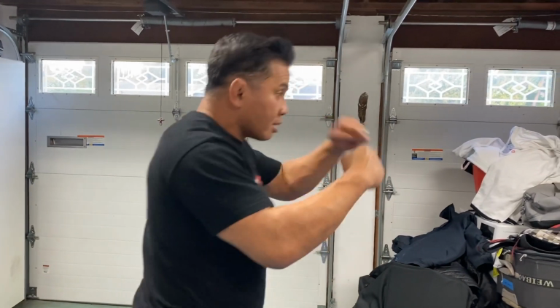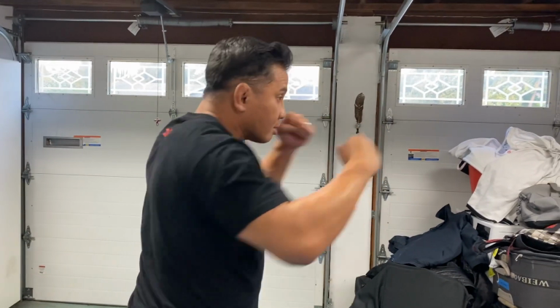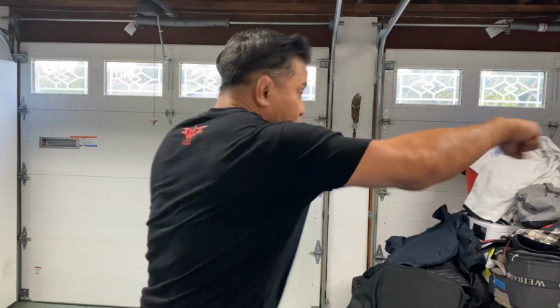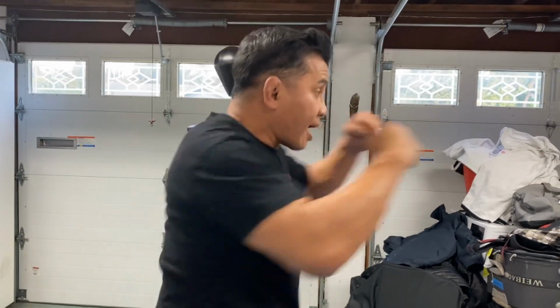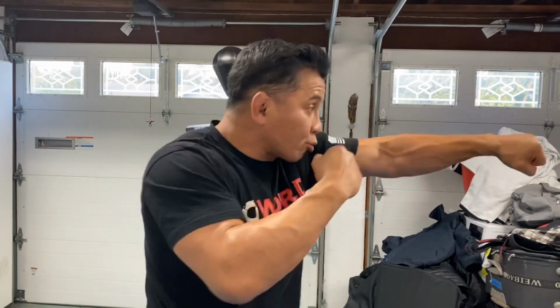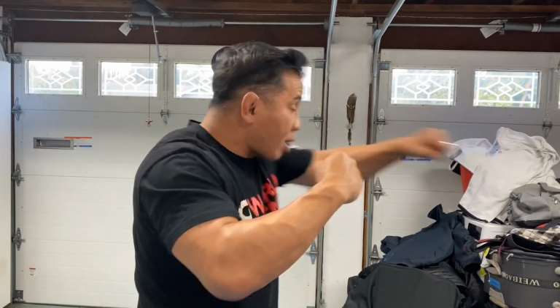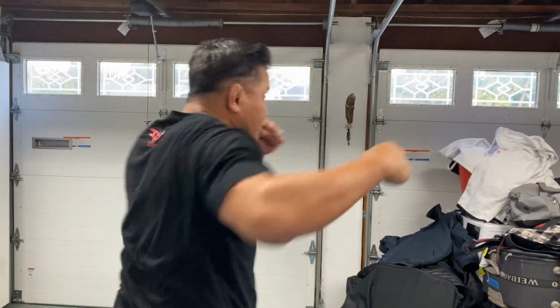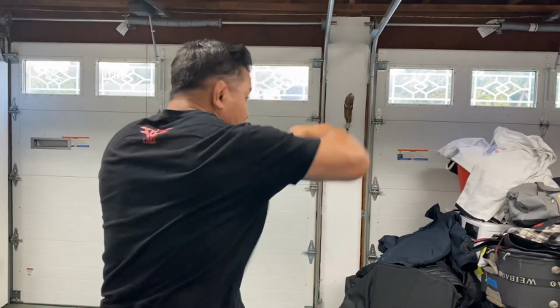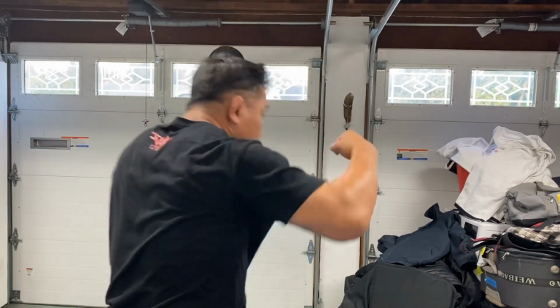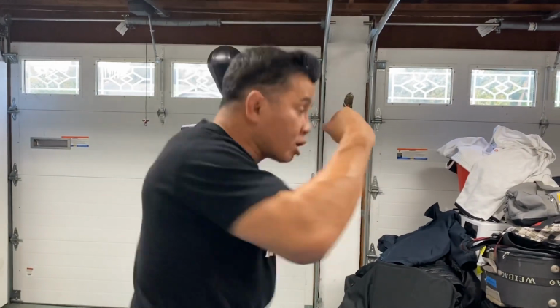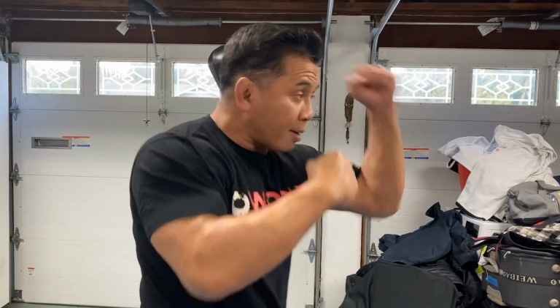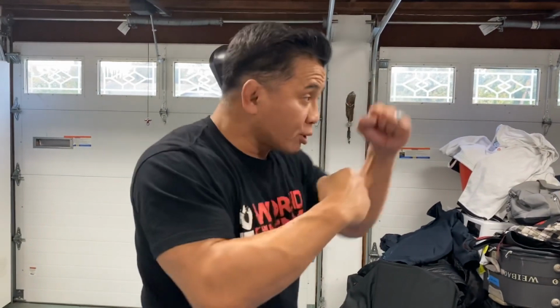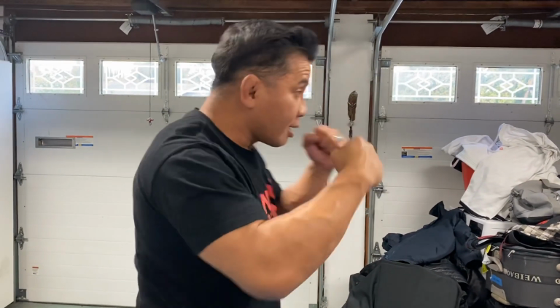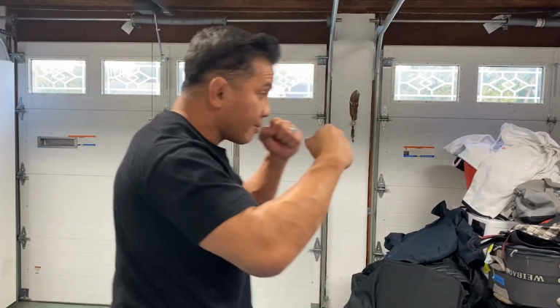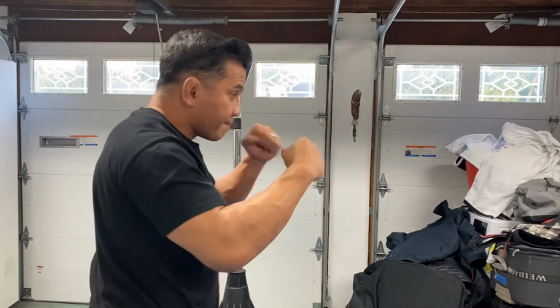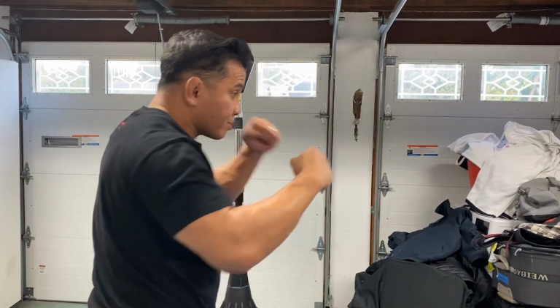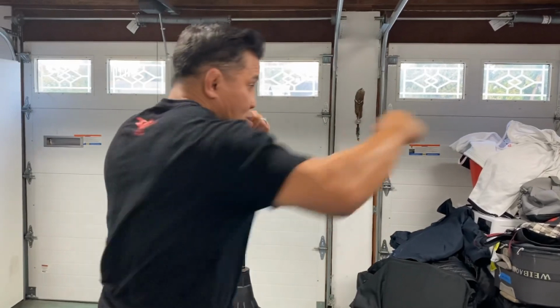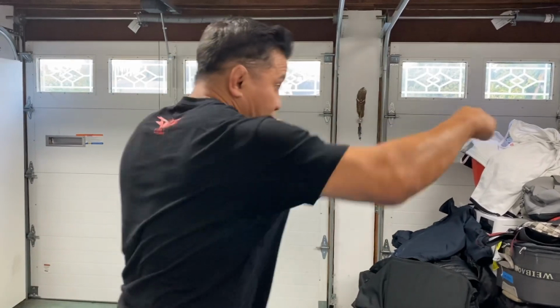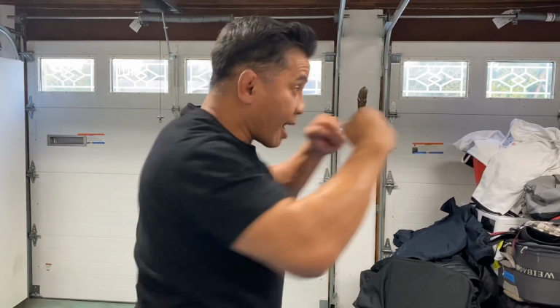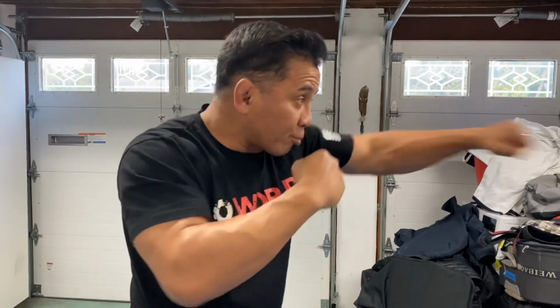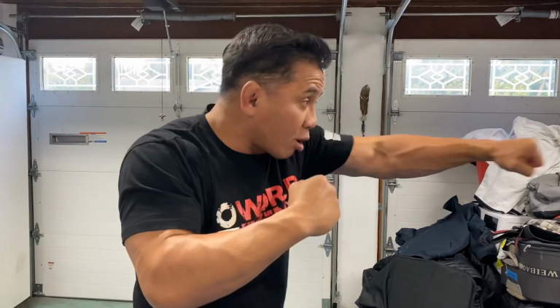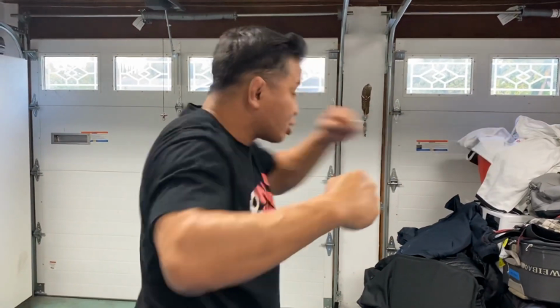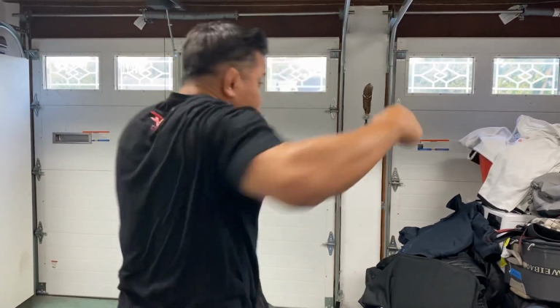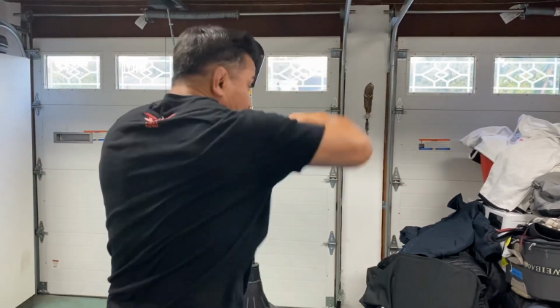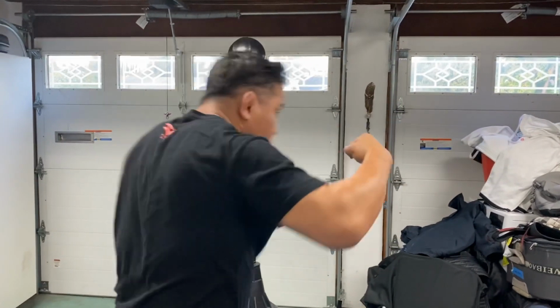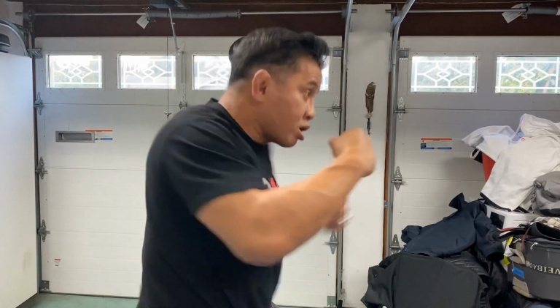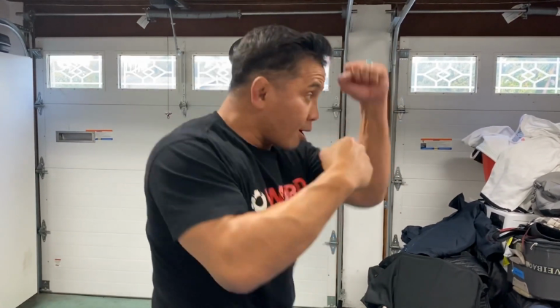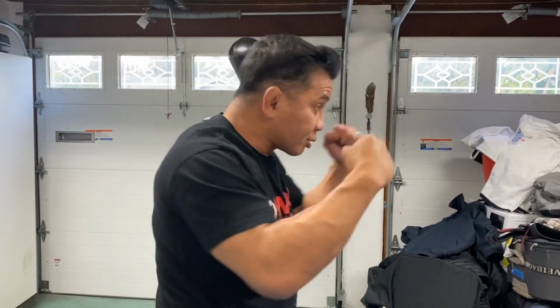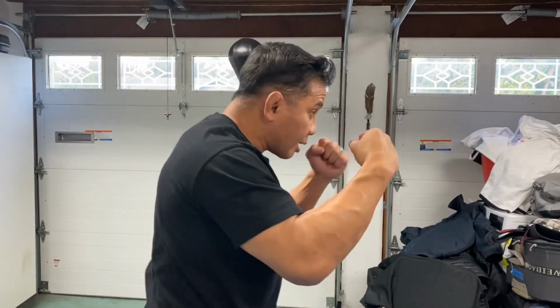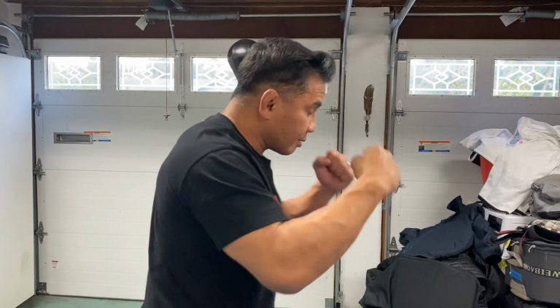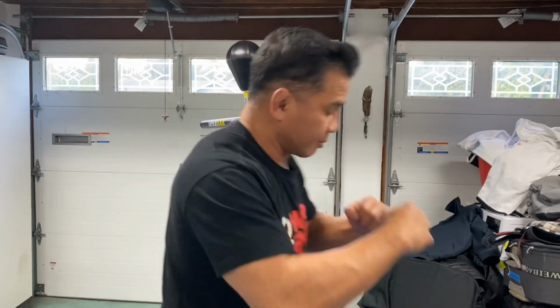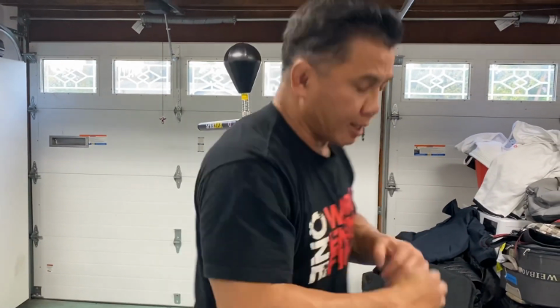Jab, cross, hook, uppercut. Jab, cross, hook, uppercut.